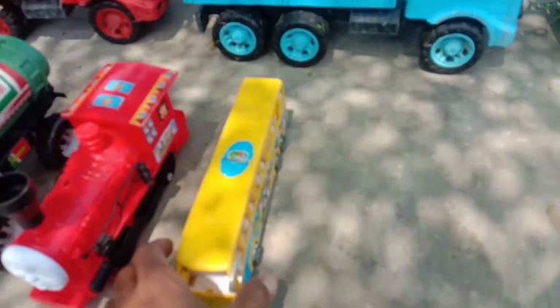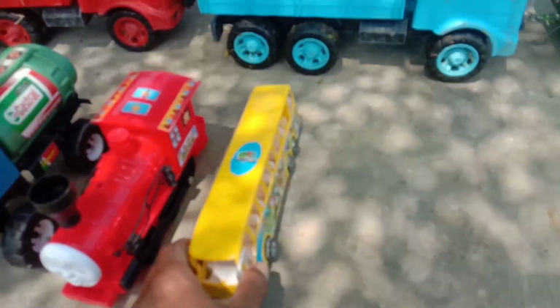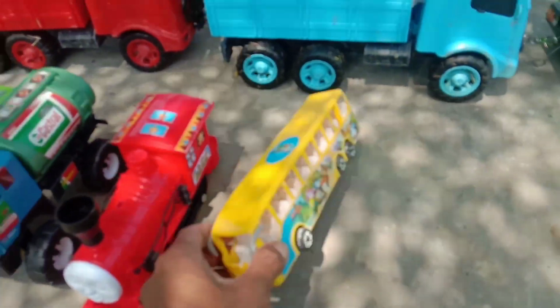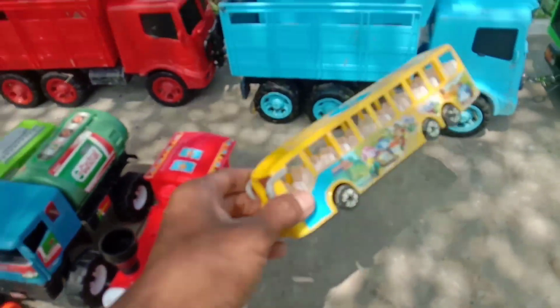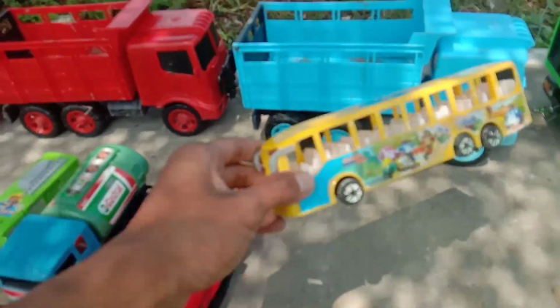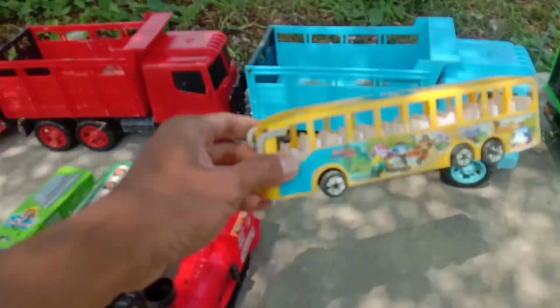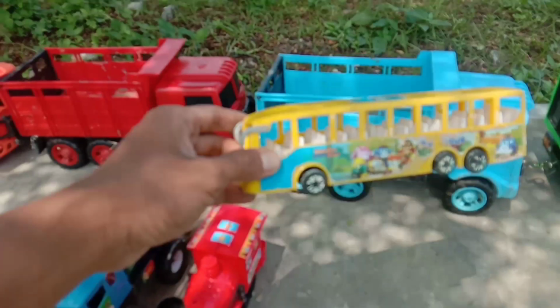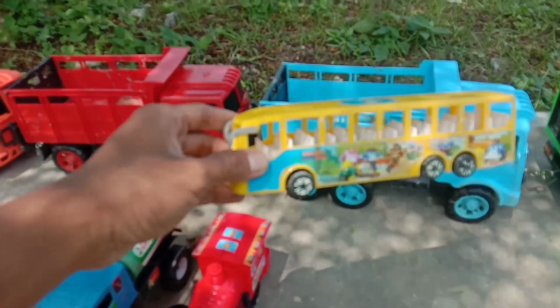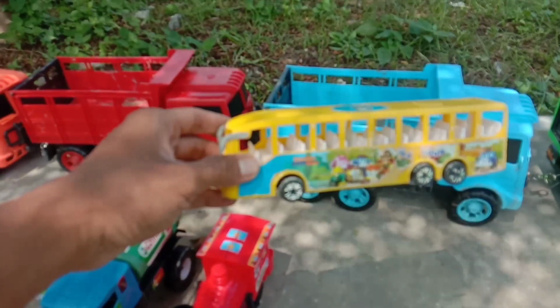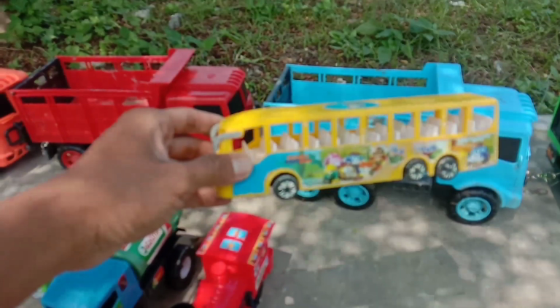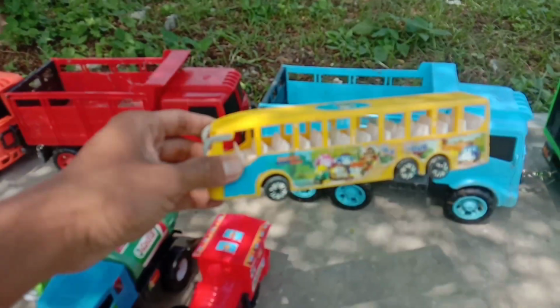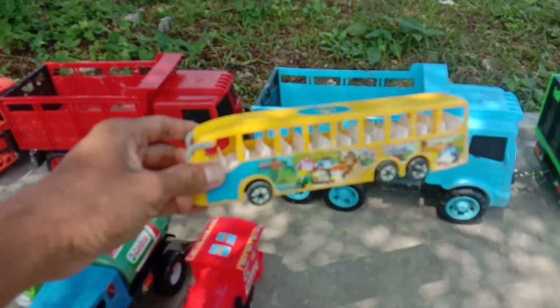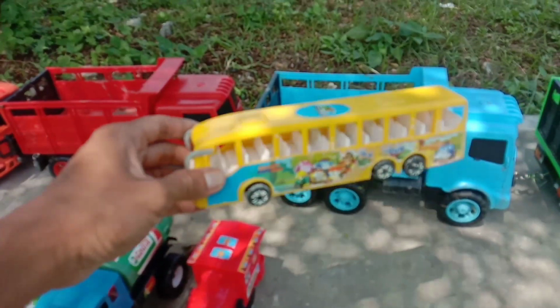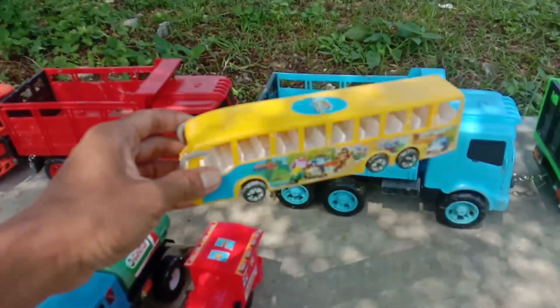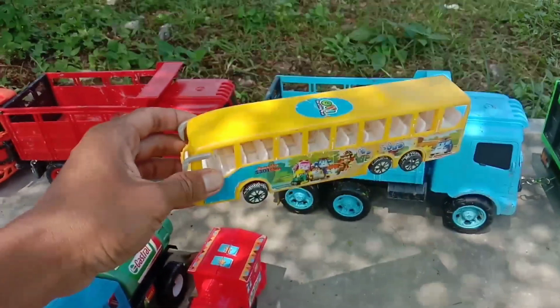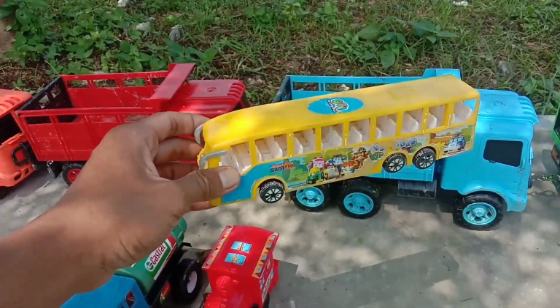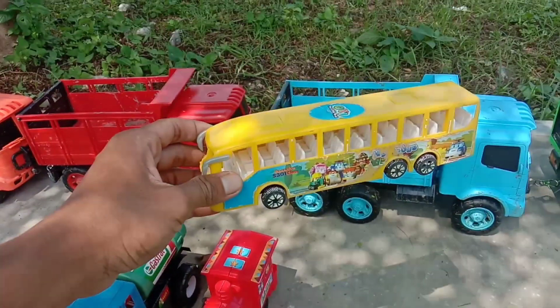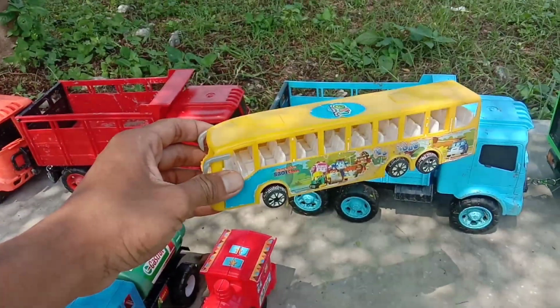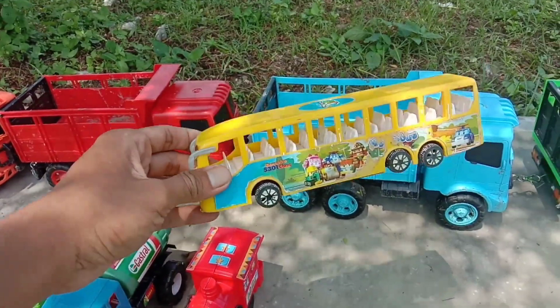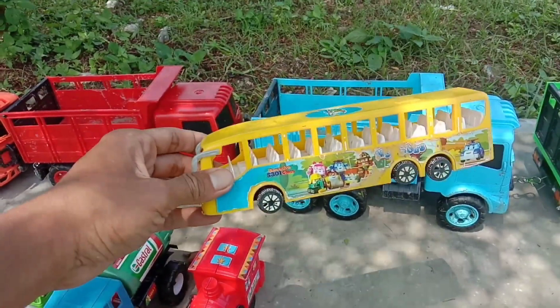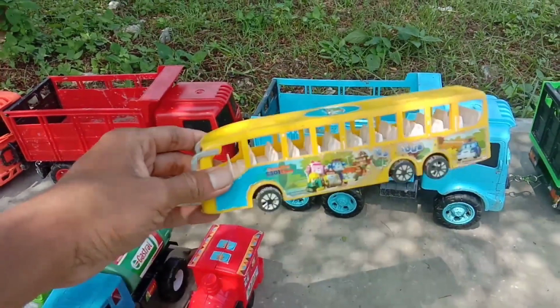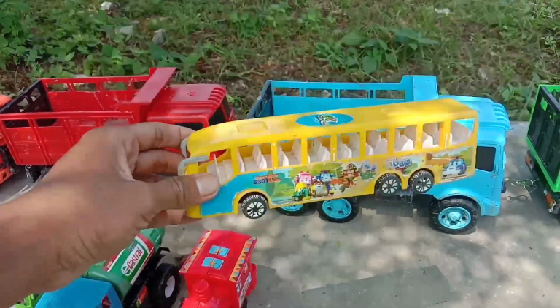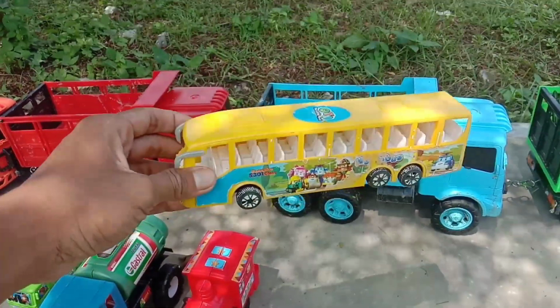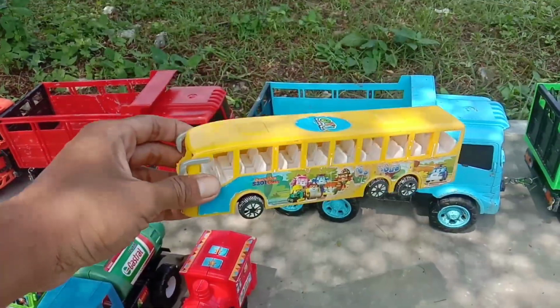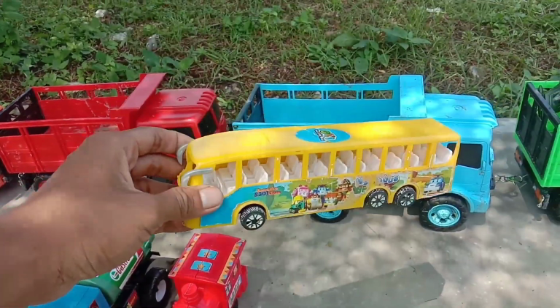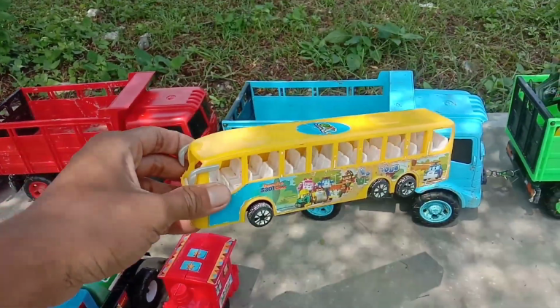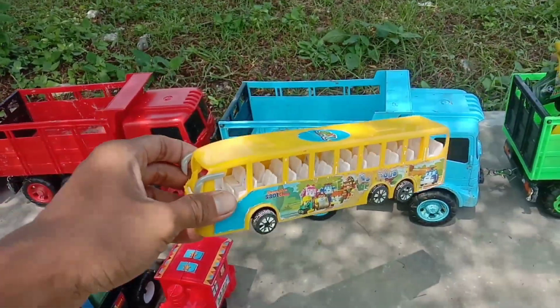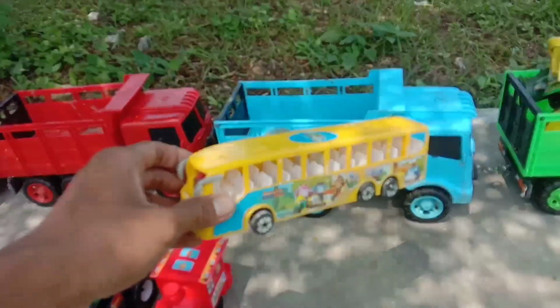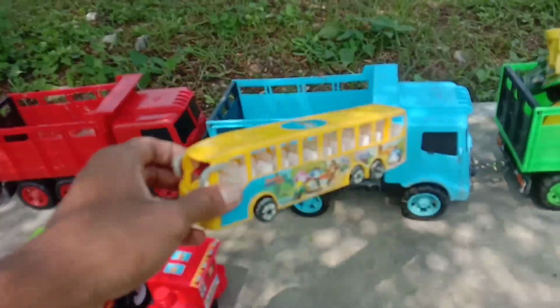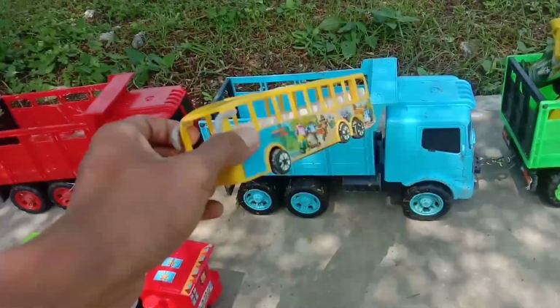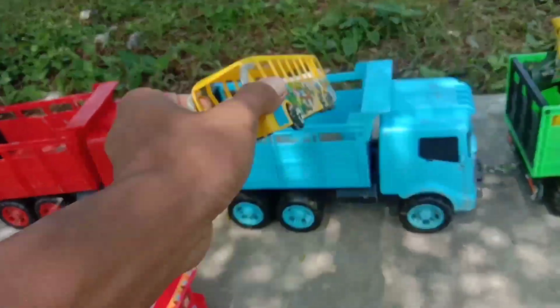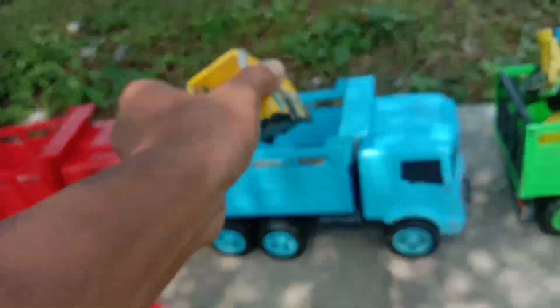Wow, lihat, di sini juga ada bus sekolah. Warna kuning, teman-teman. Keren.